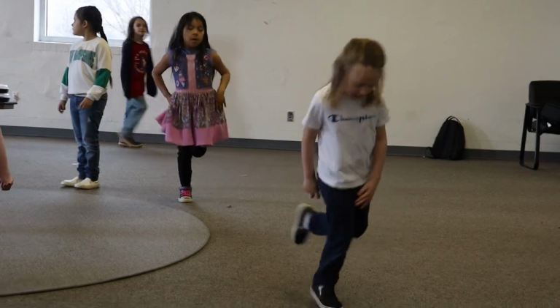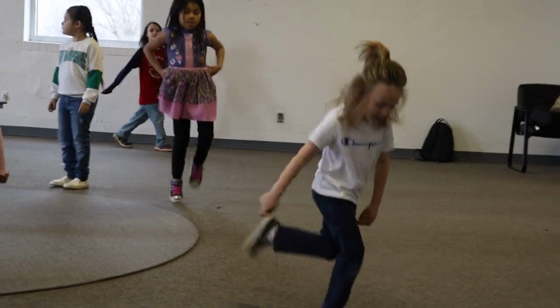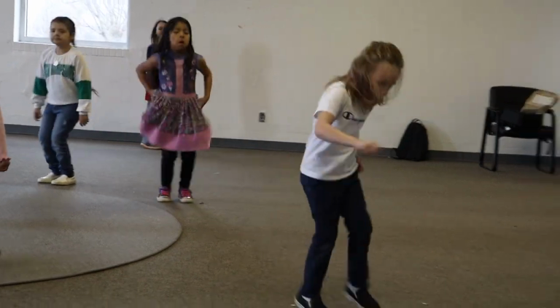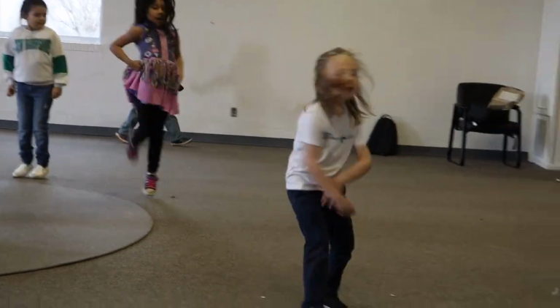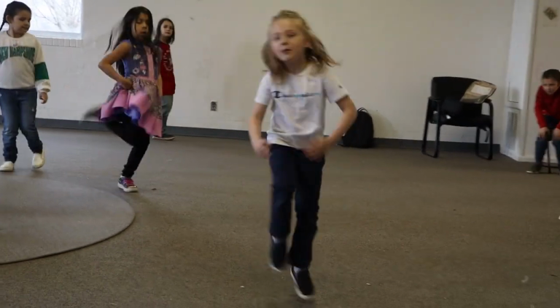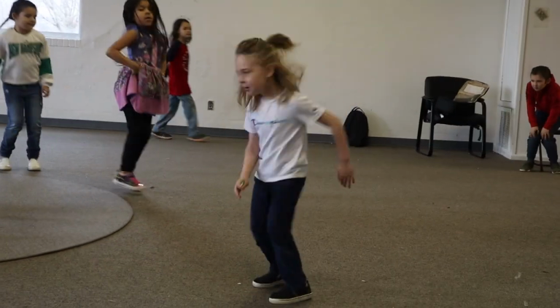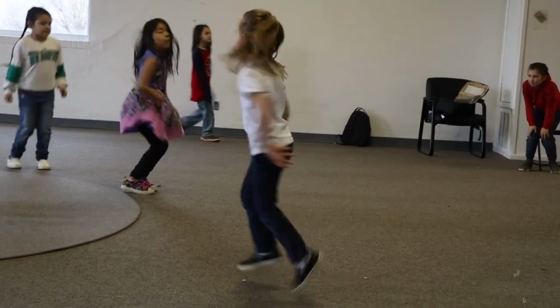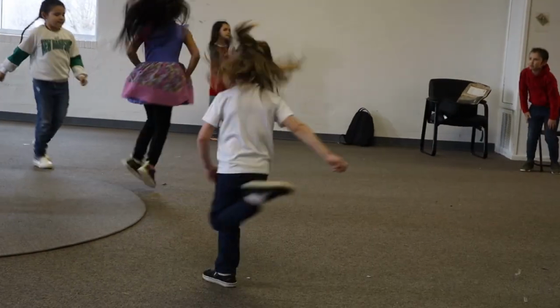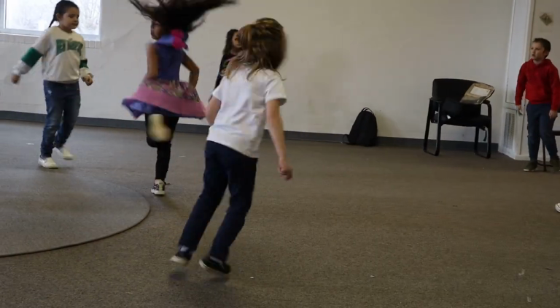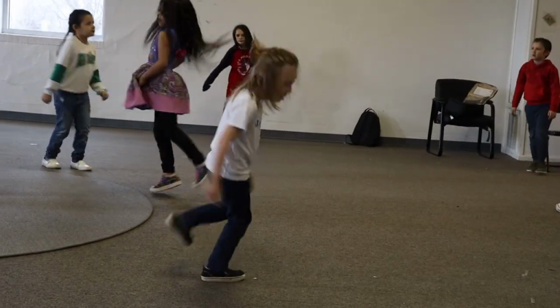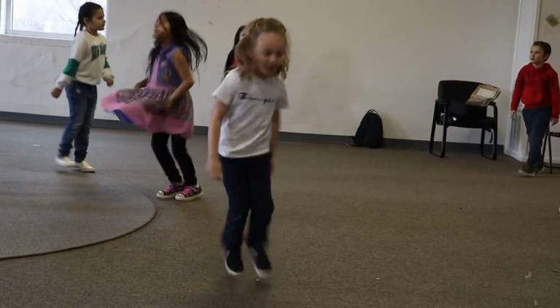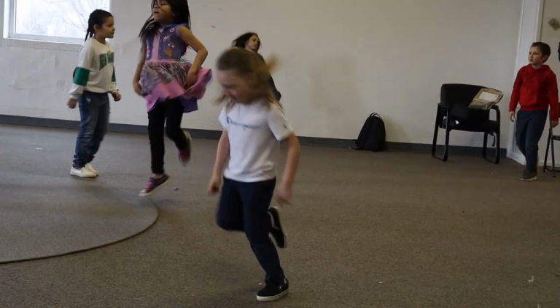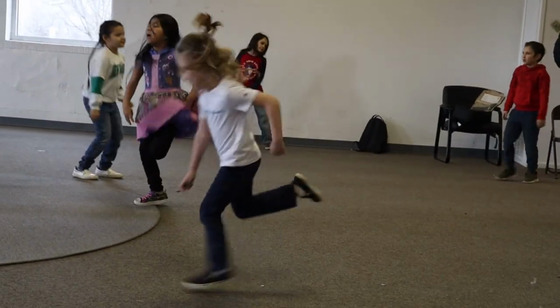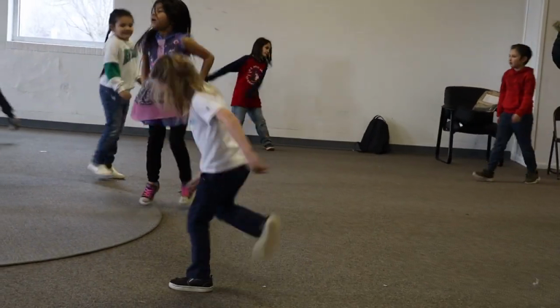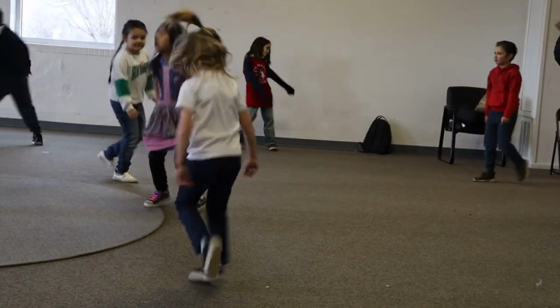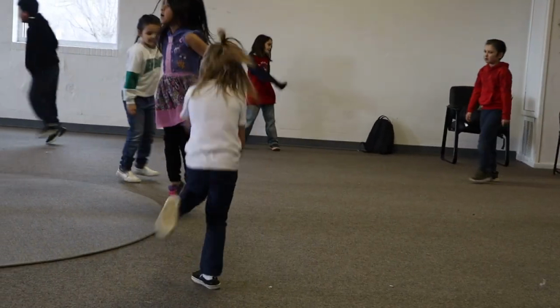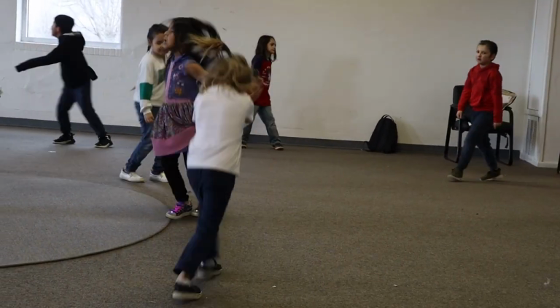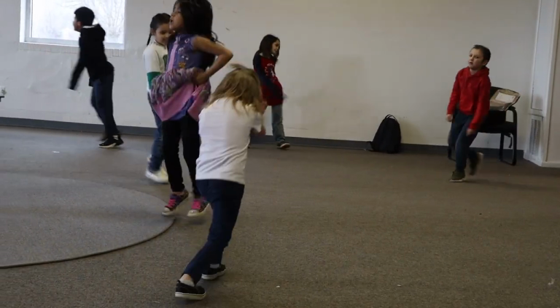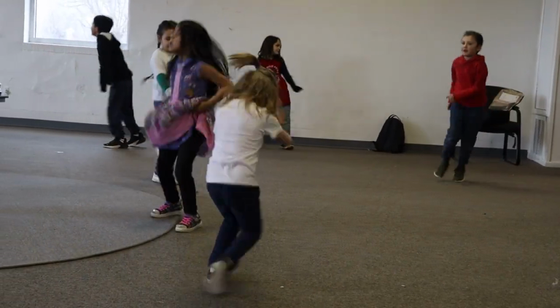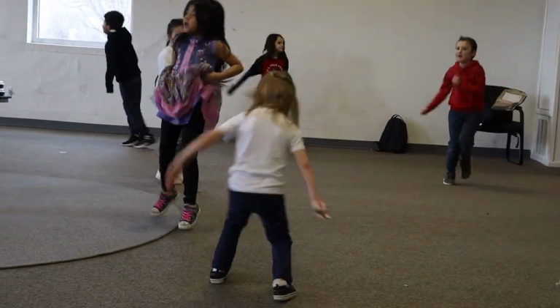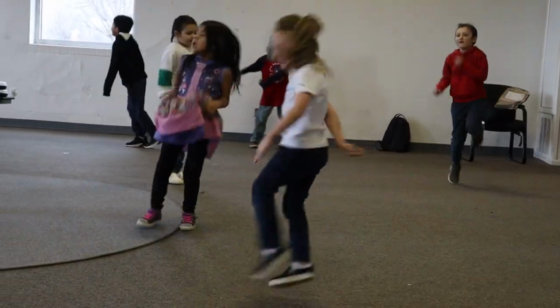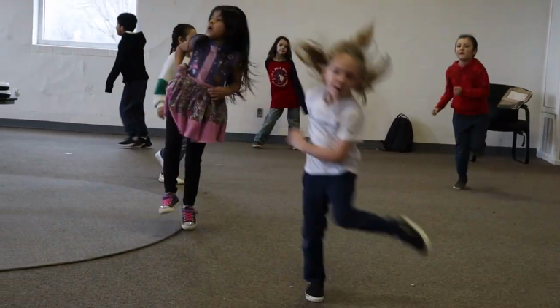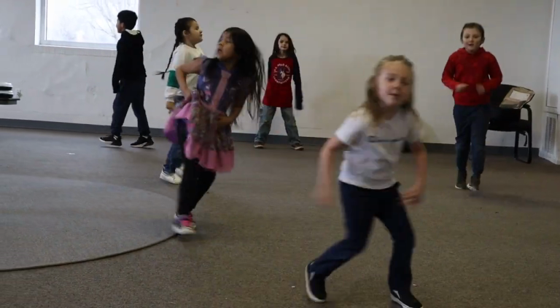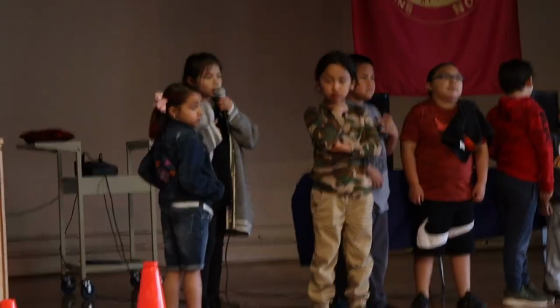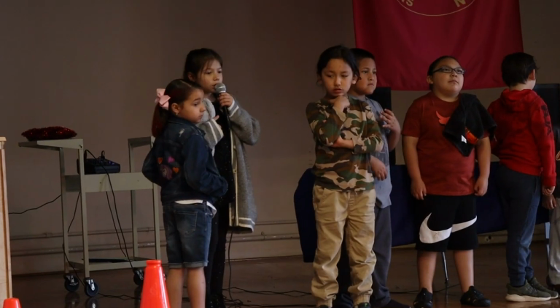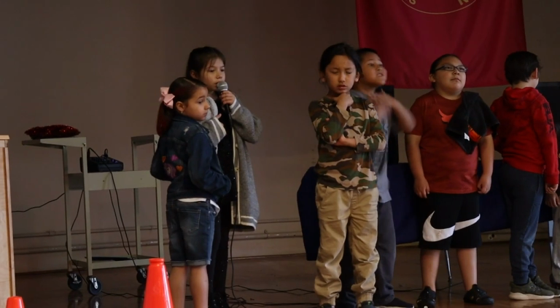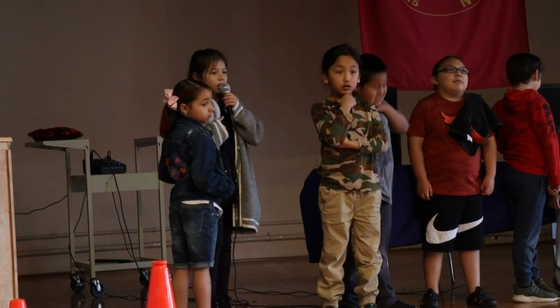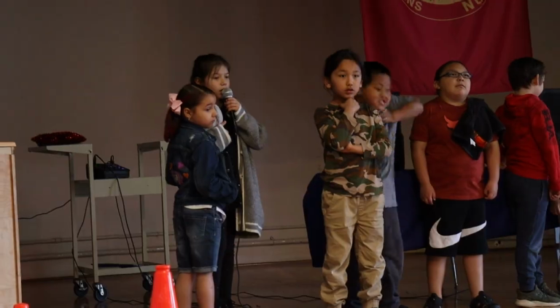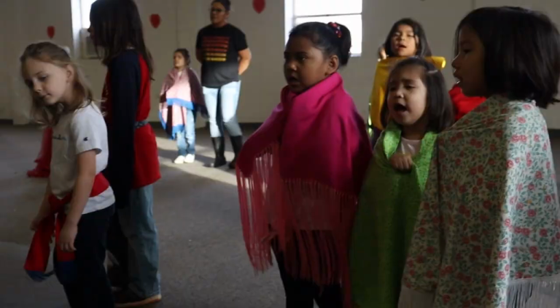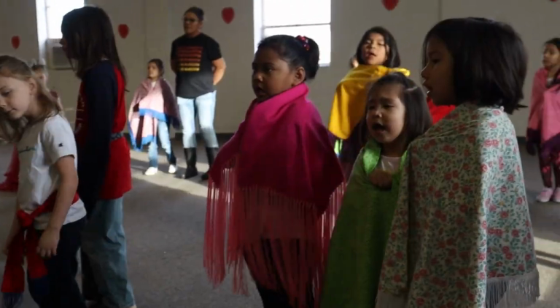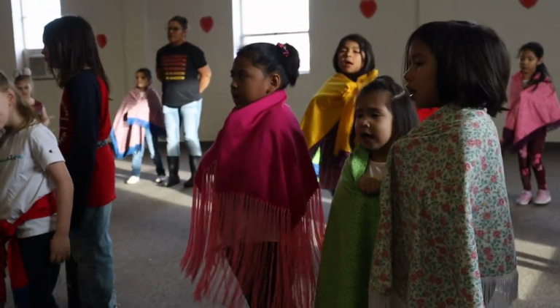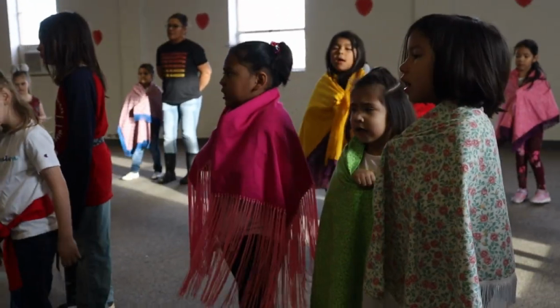At Comanche Academy Charter School, students begin their day with an assembly where they dance, speak Comanche, and ram dance.